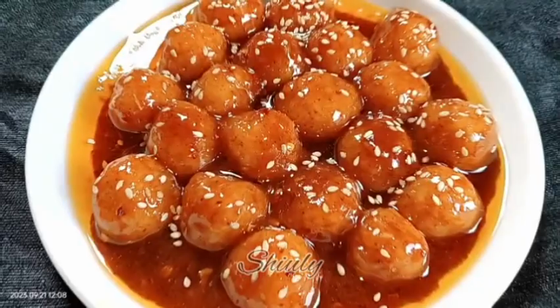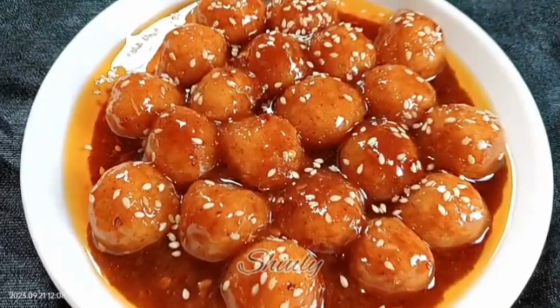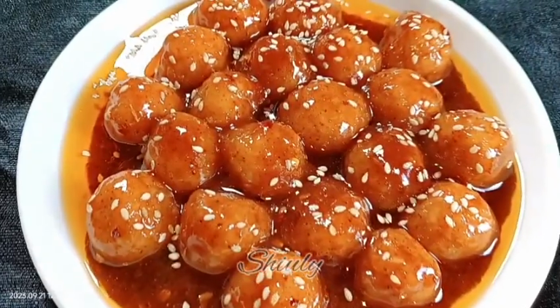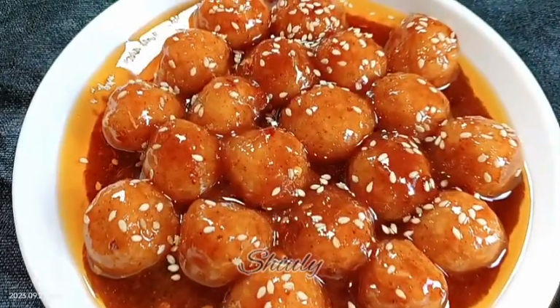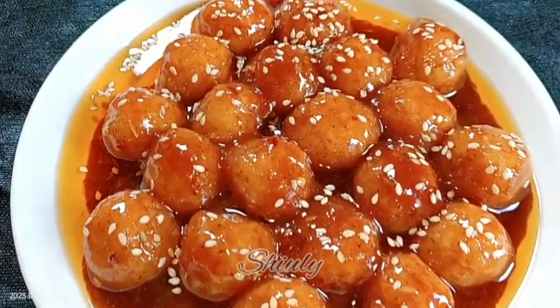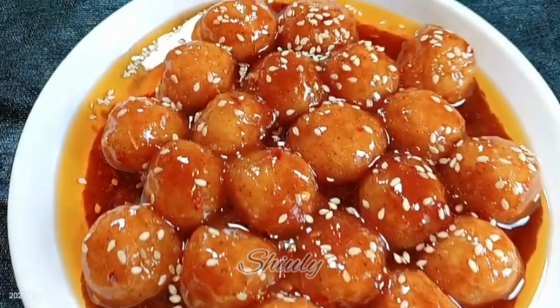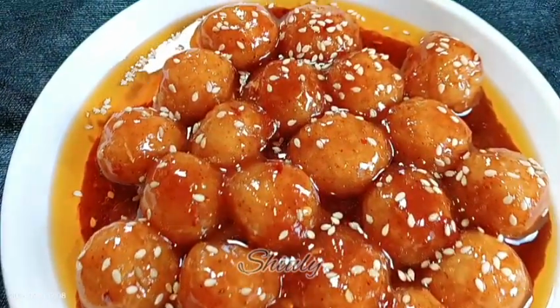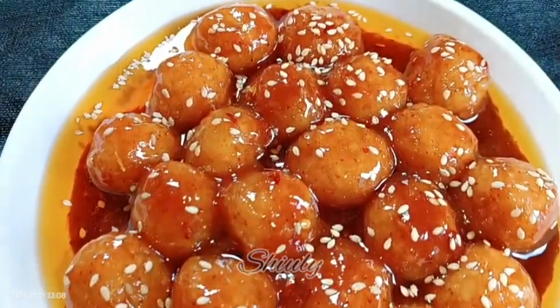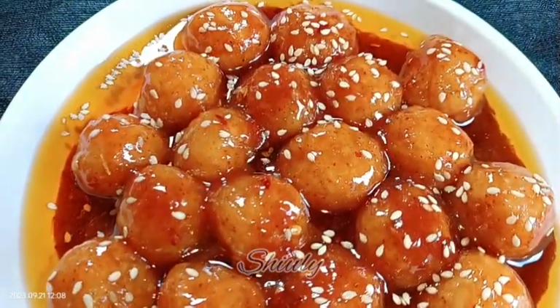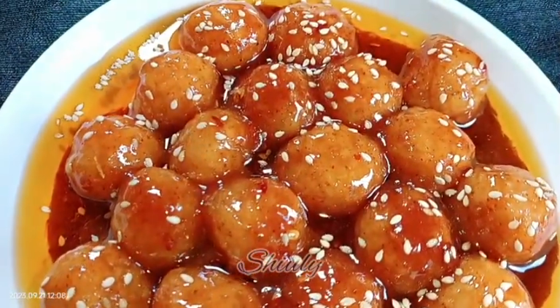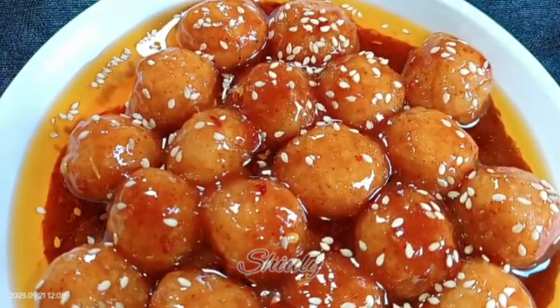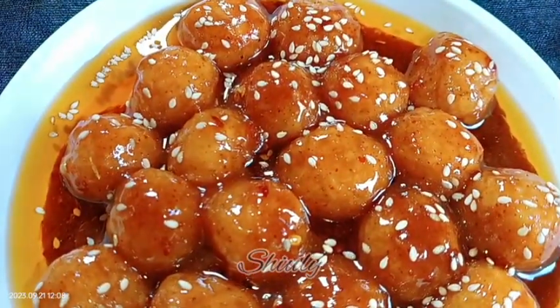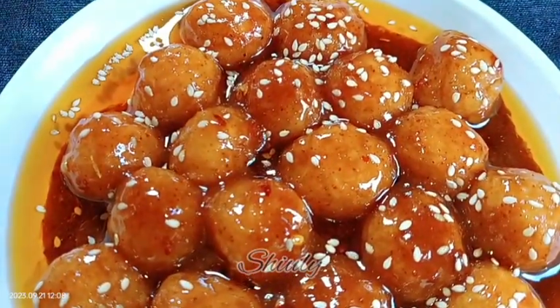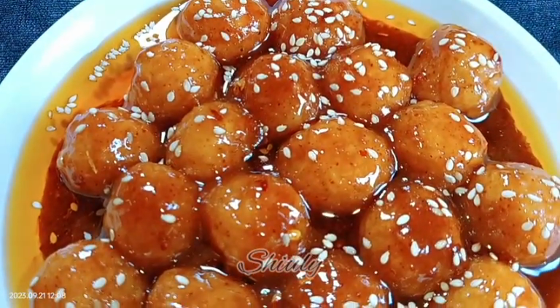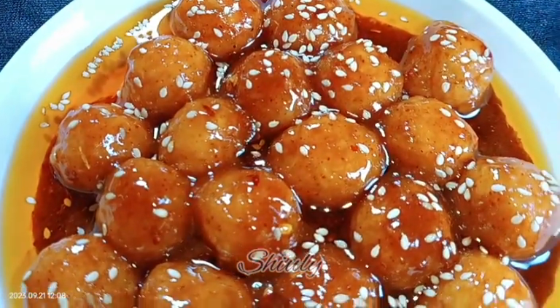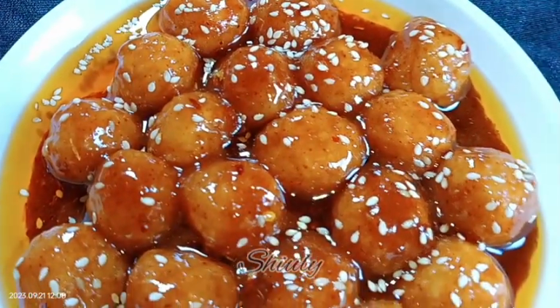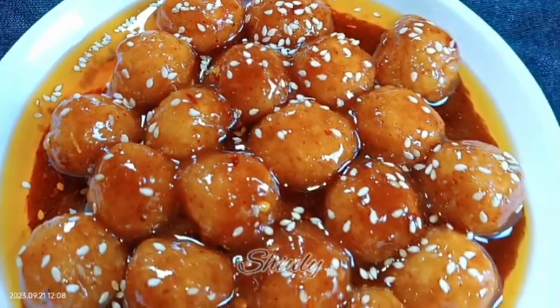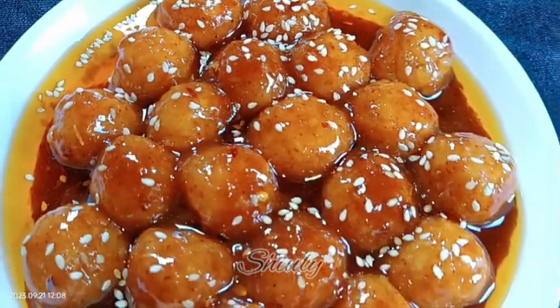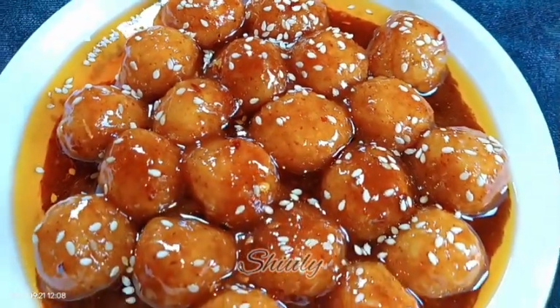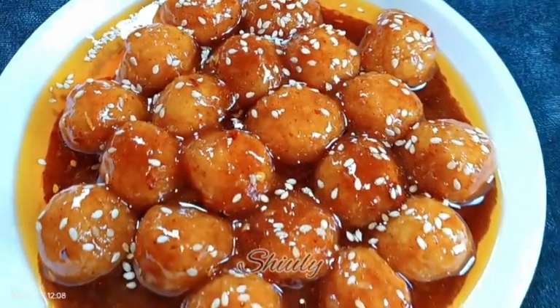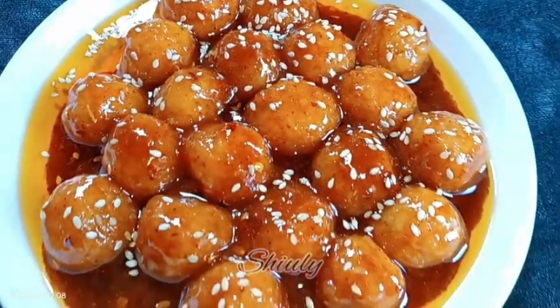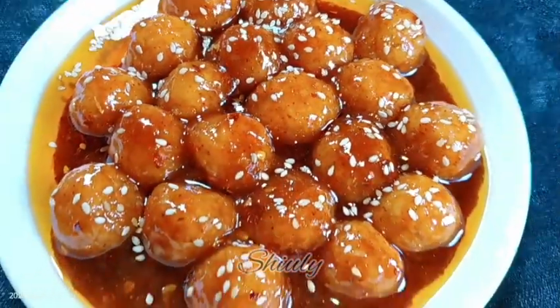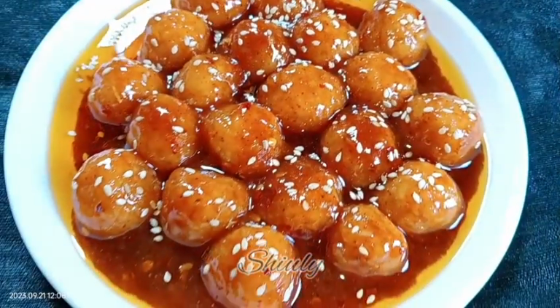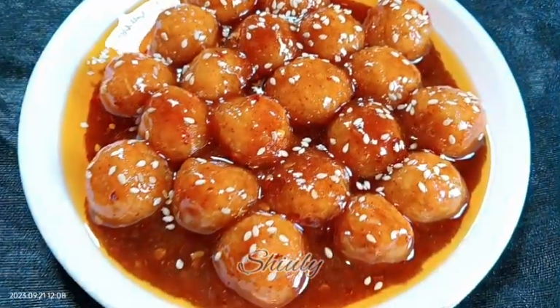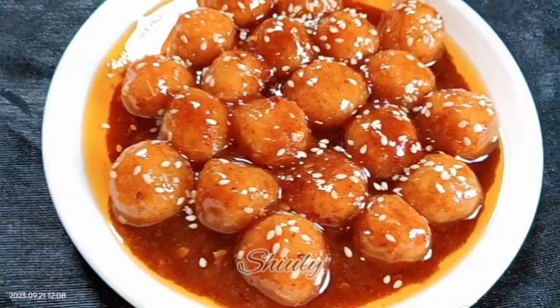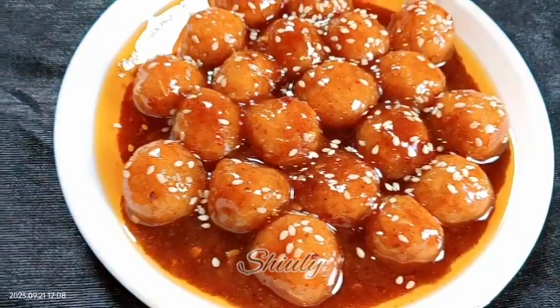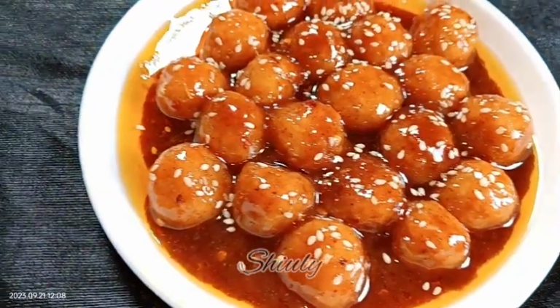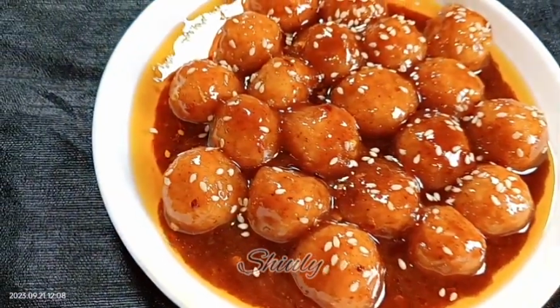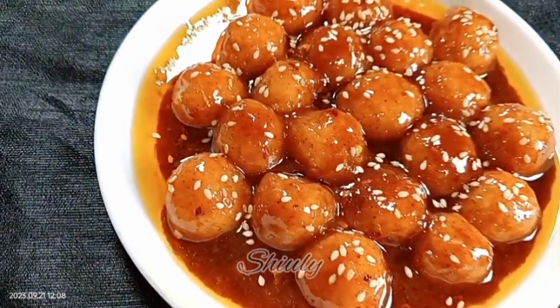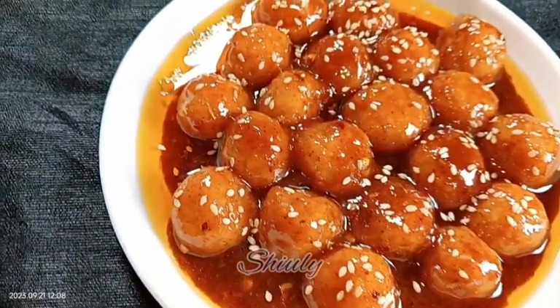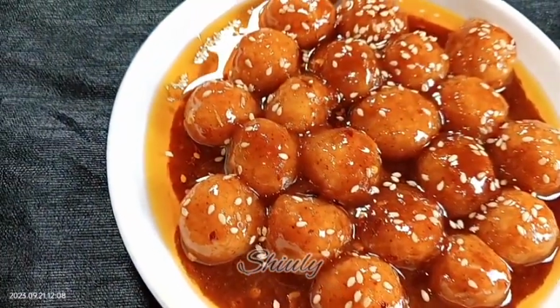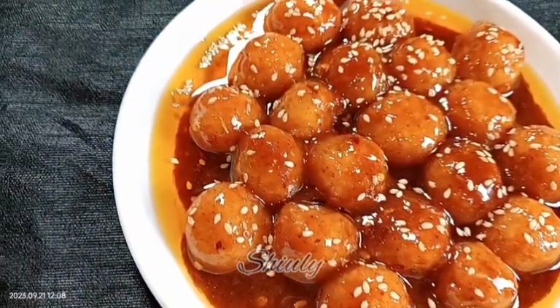This recipe is actually from Chinese and Korean origin. I tried it before and it's really tasty. So guys, let's see the recipe.